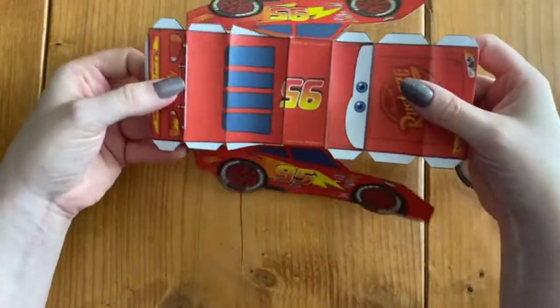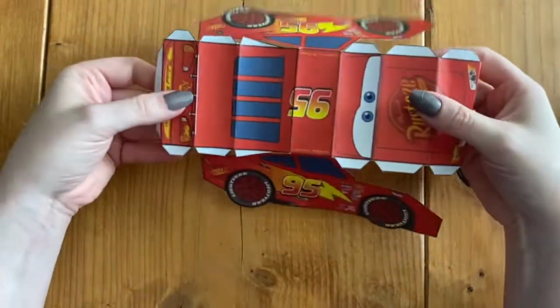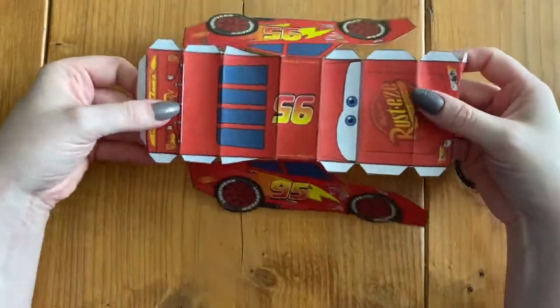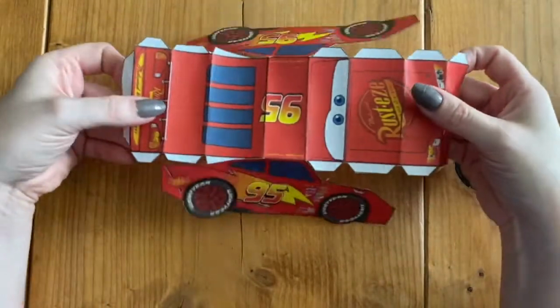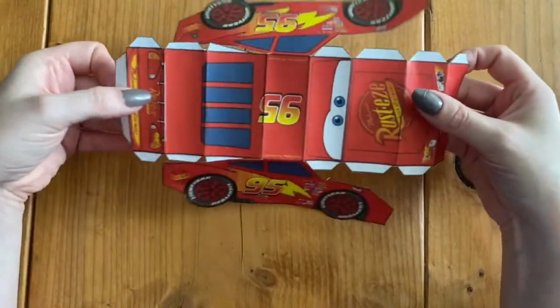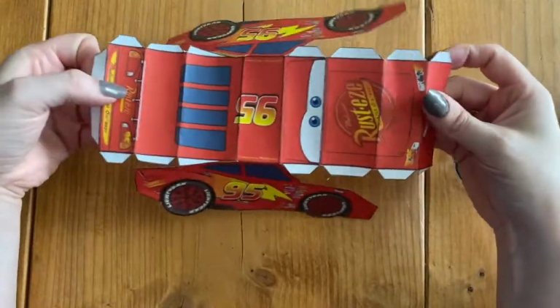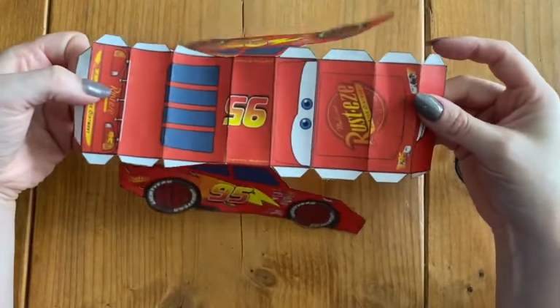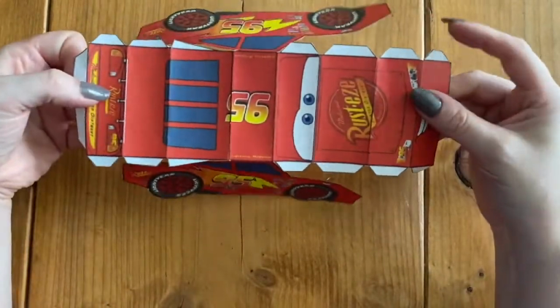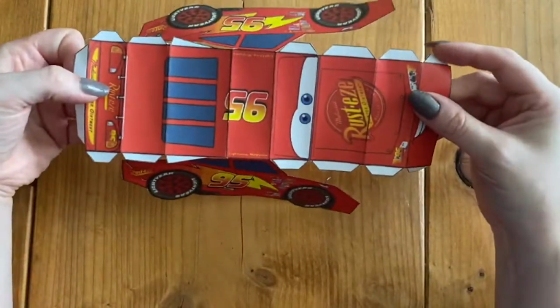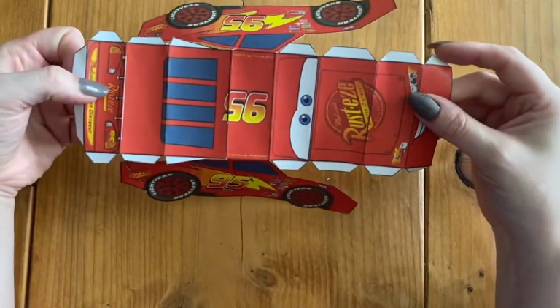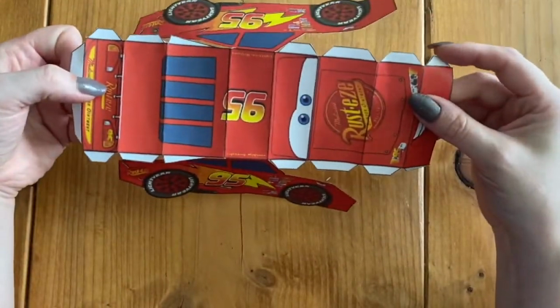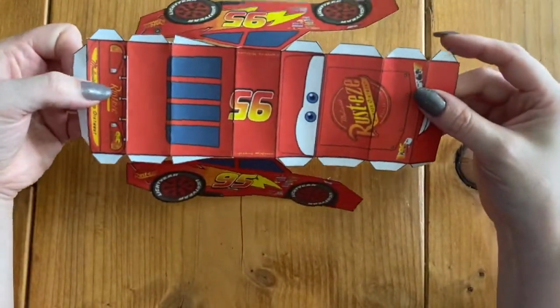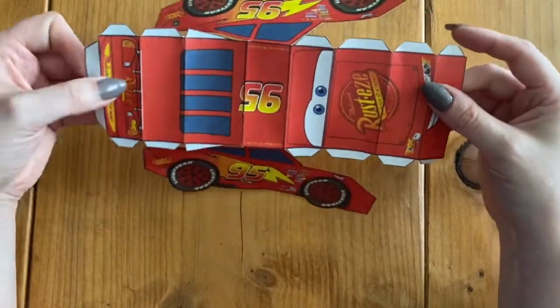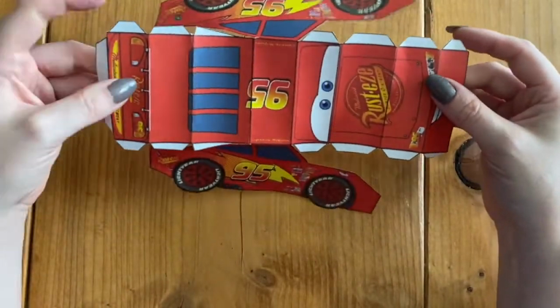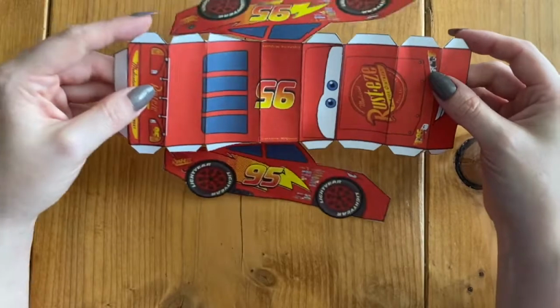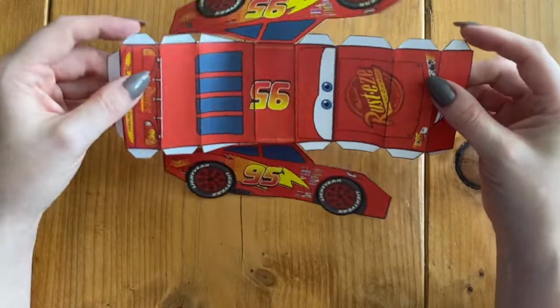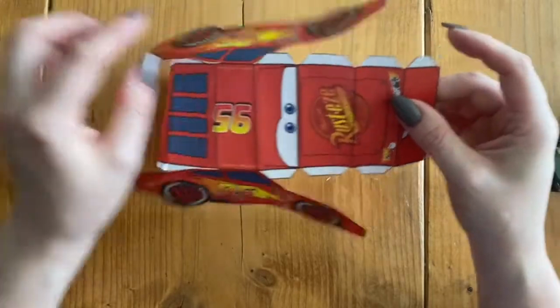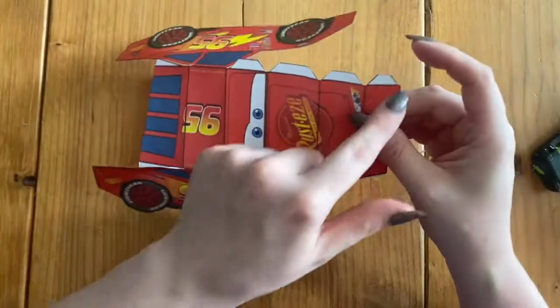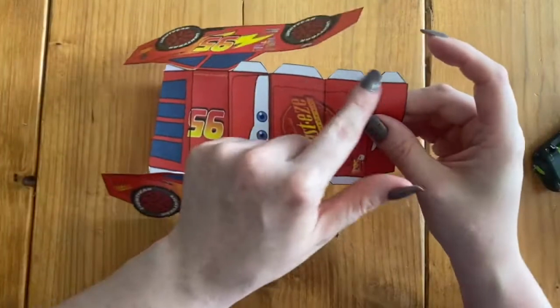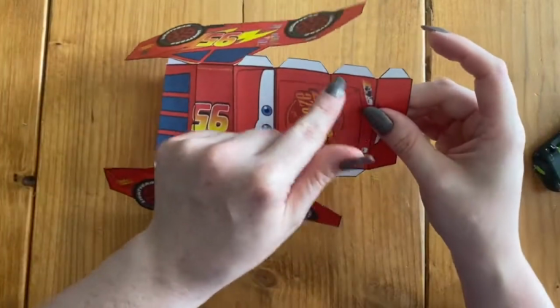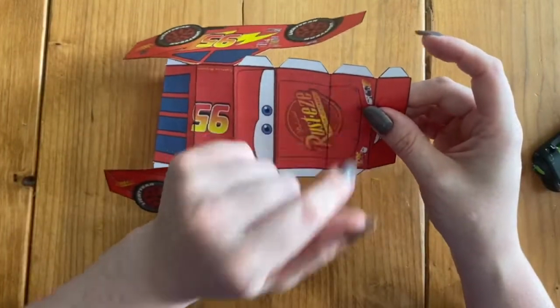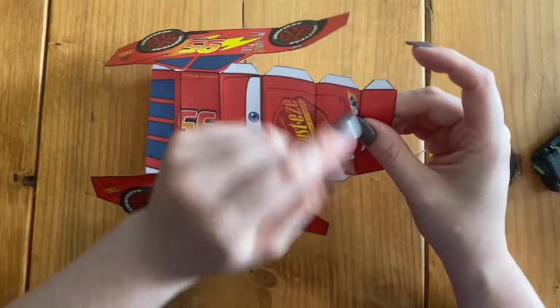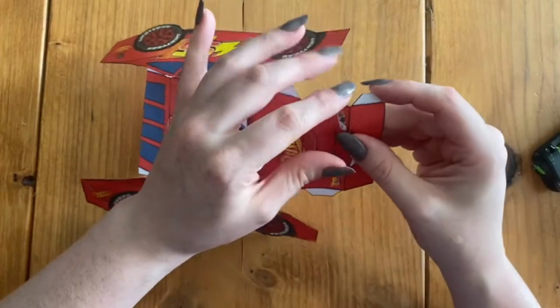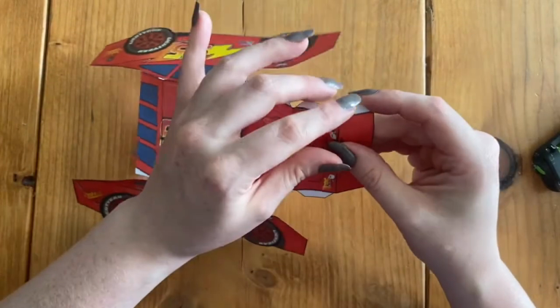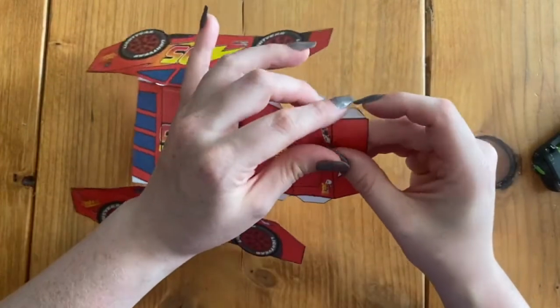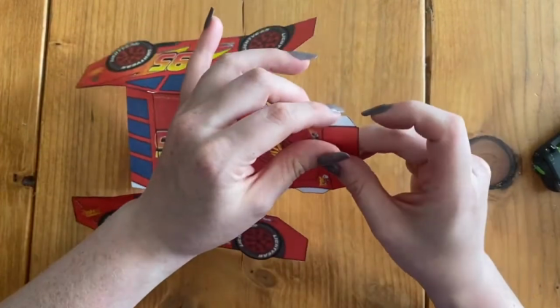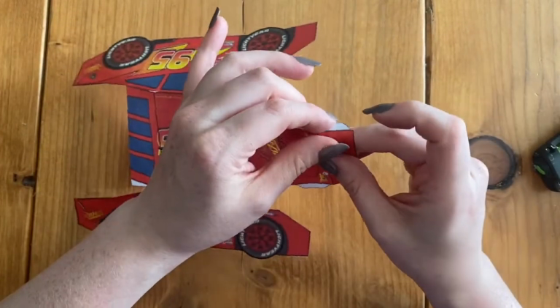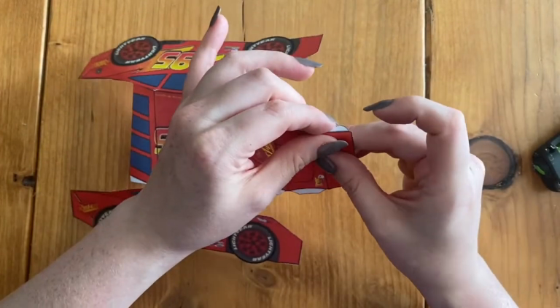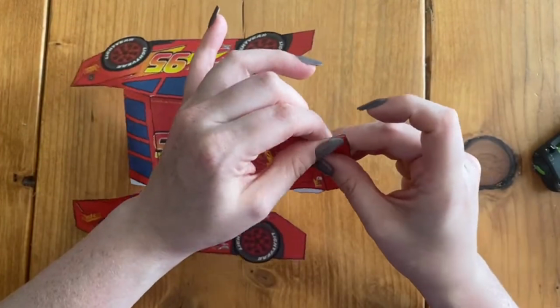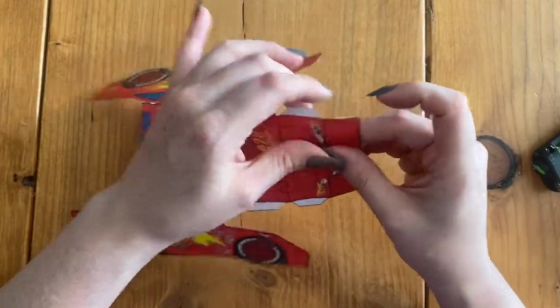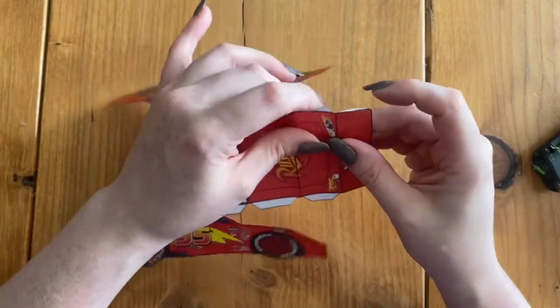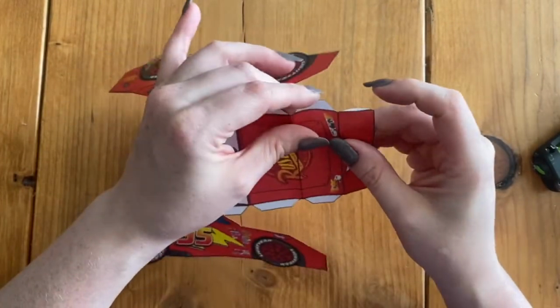Now I am going to fold all my glue tabs. Wherever there are these white little tabs, we're going to fold them backwards.